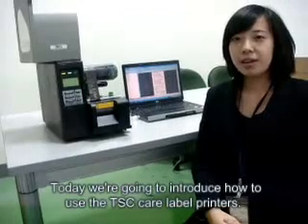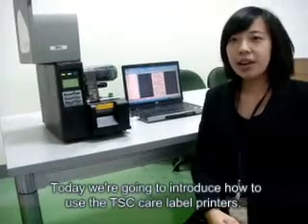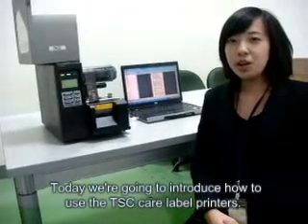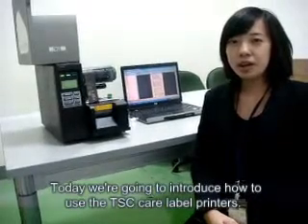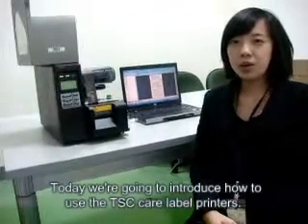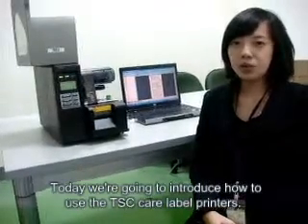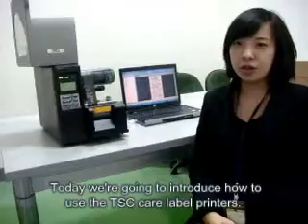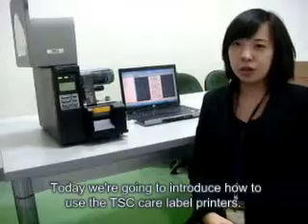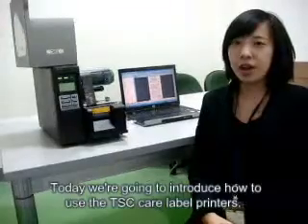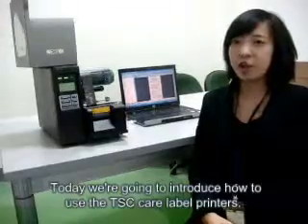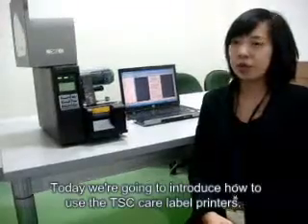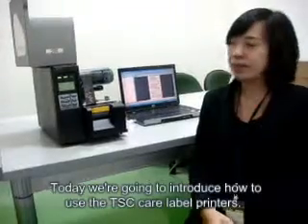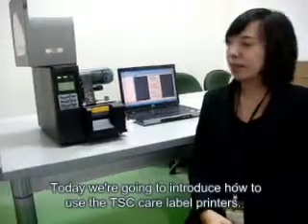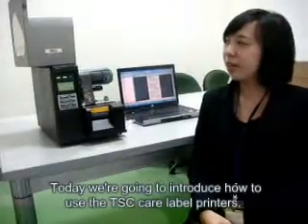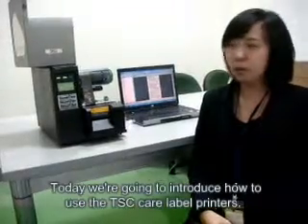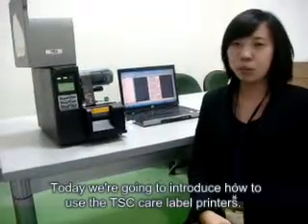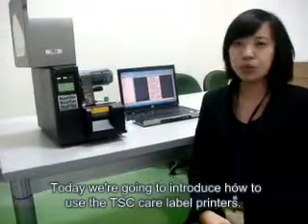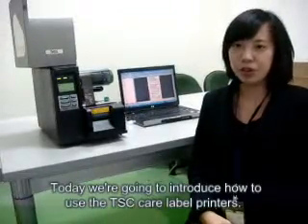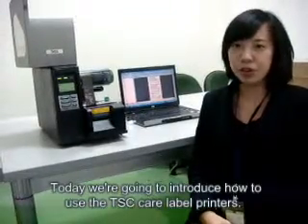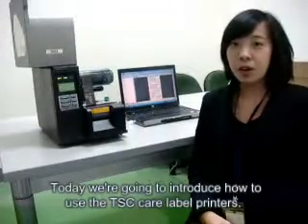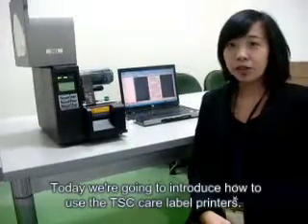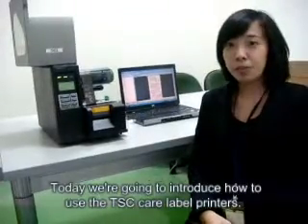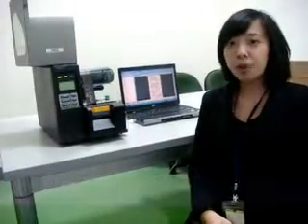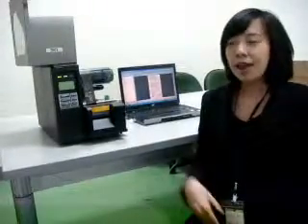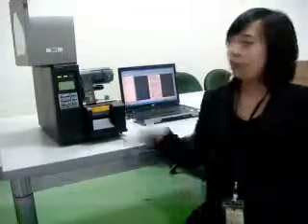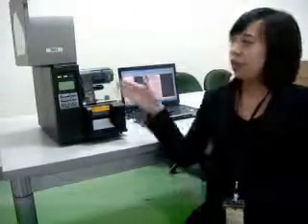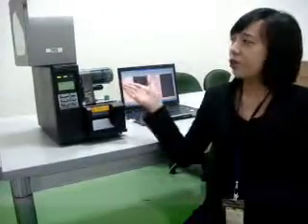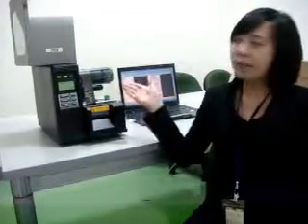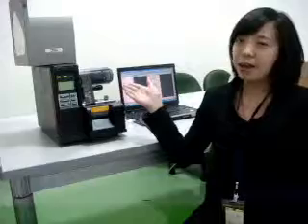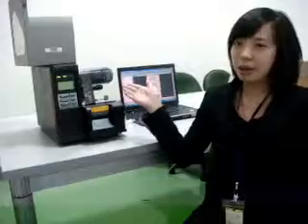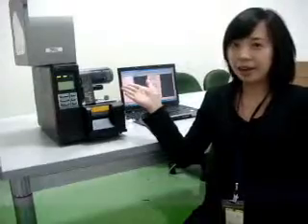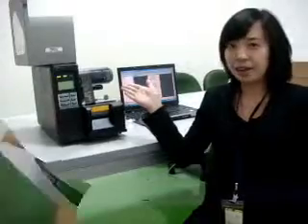Today we are going to introduce how to use TSE Care Label Printers, for example, installation and application.